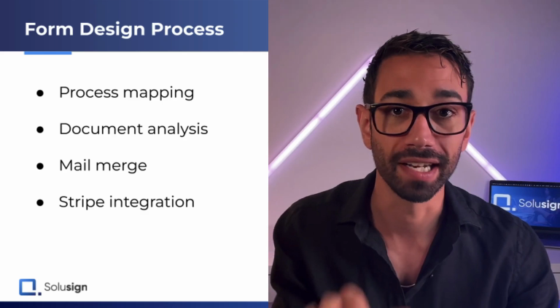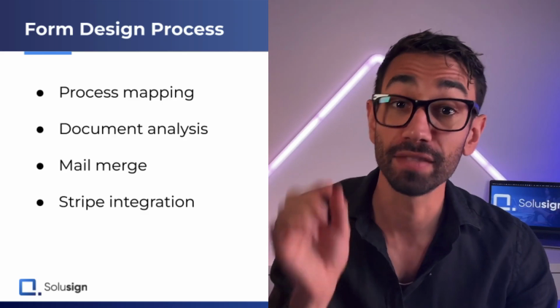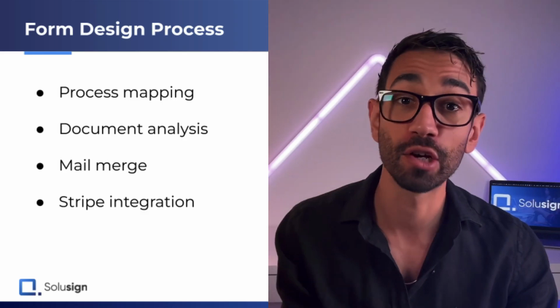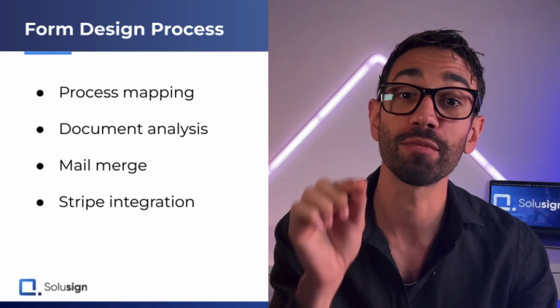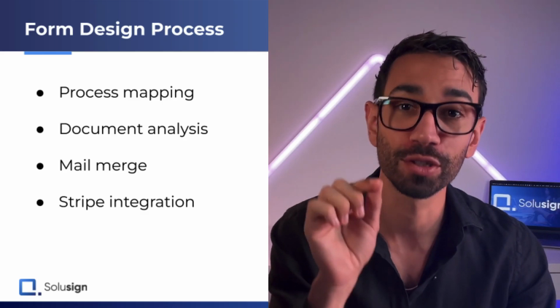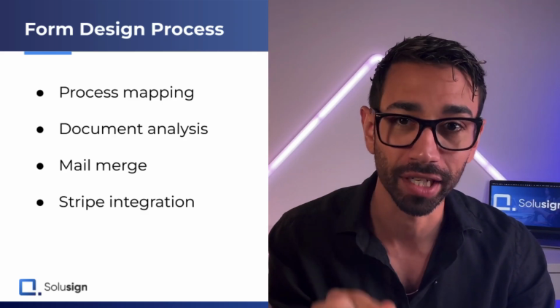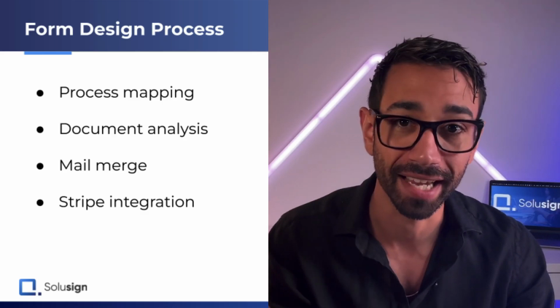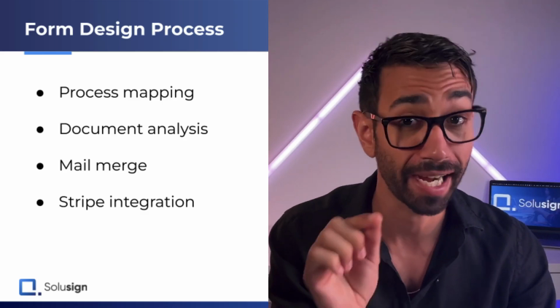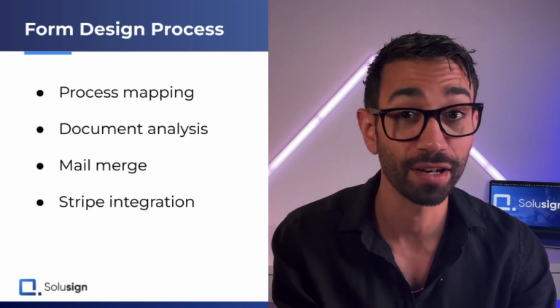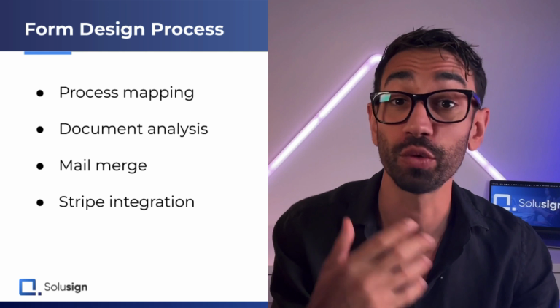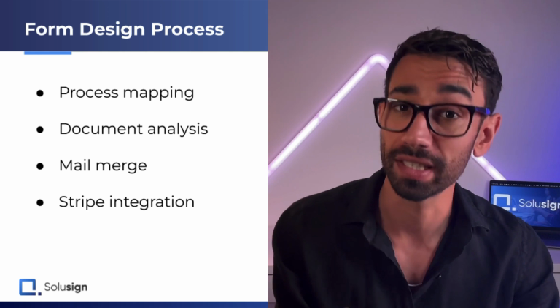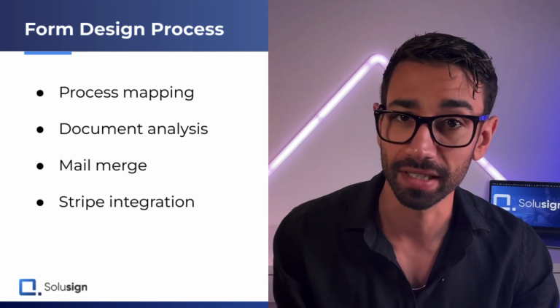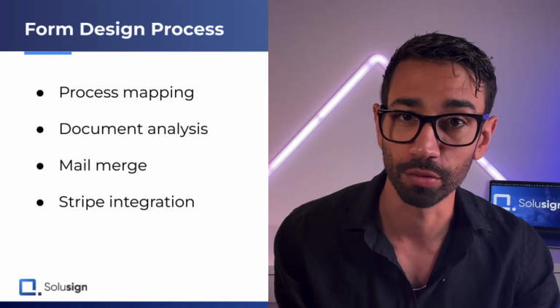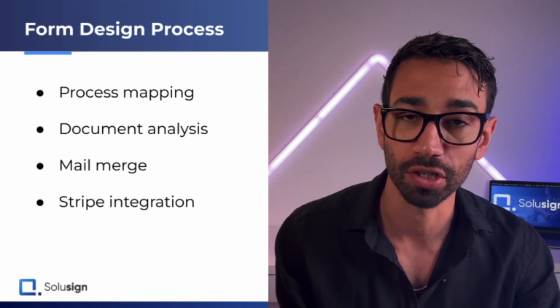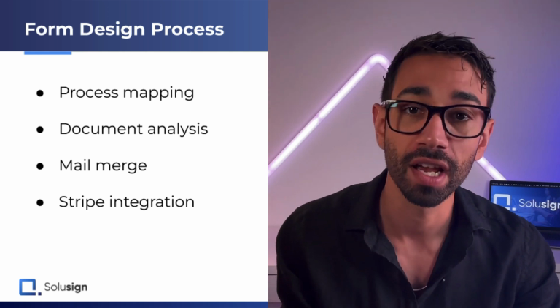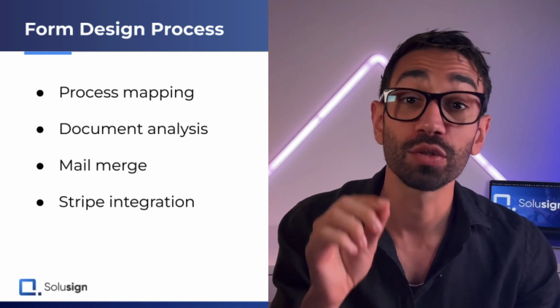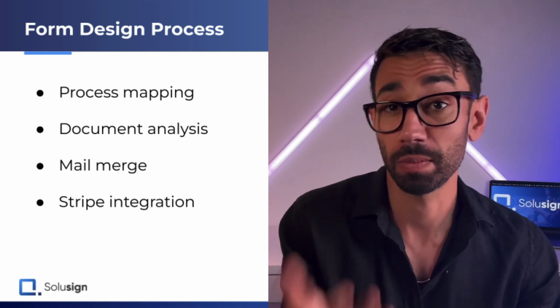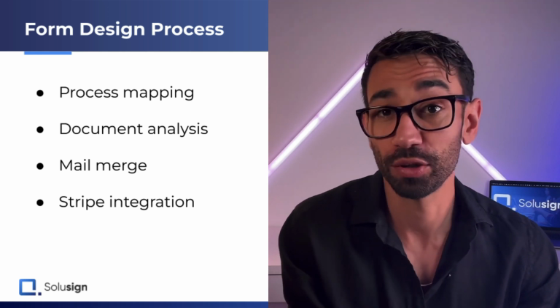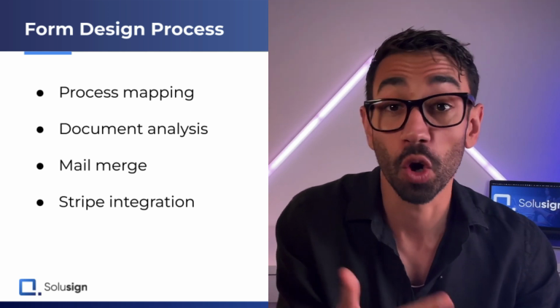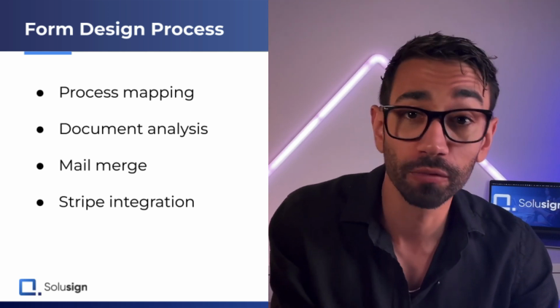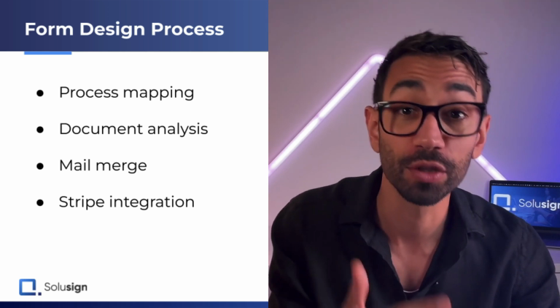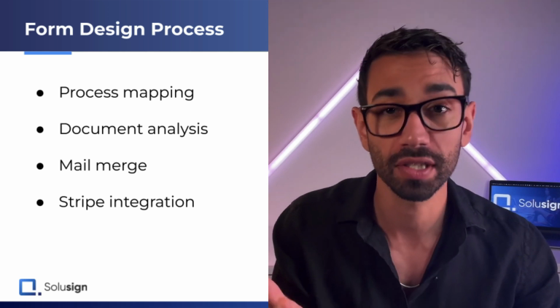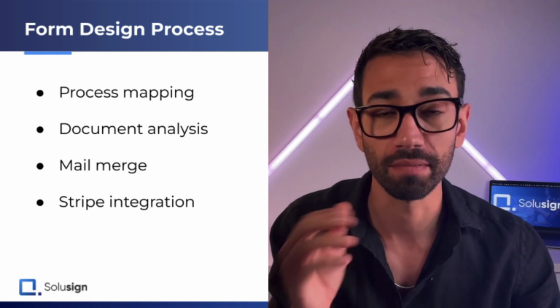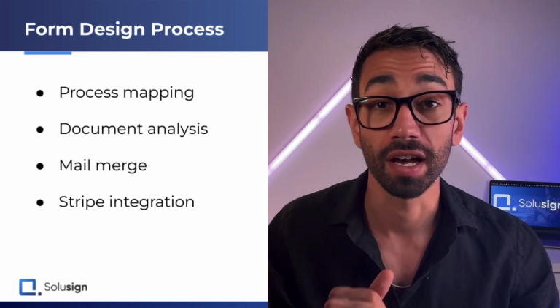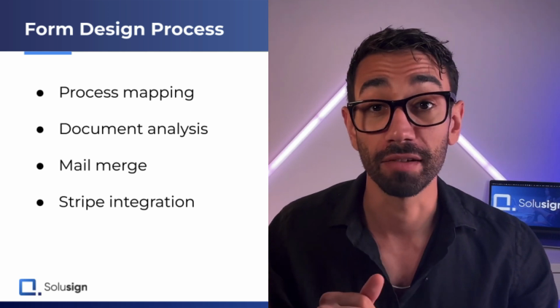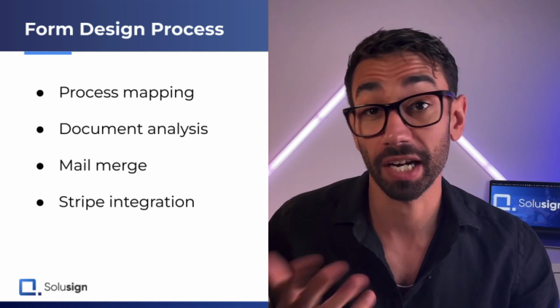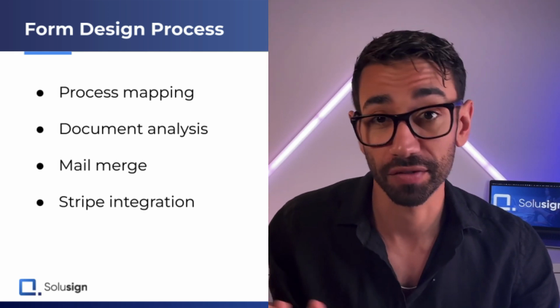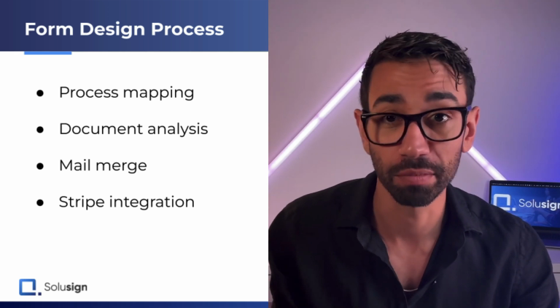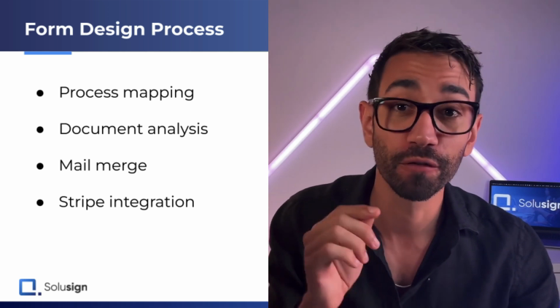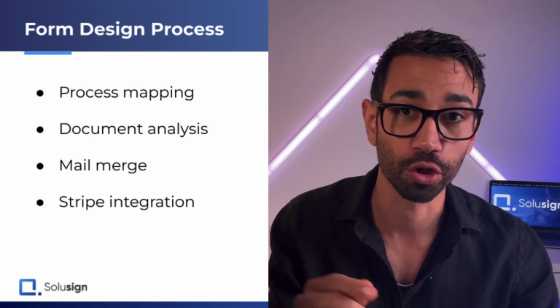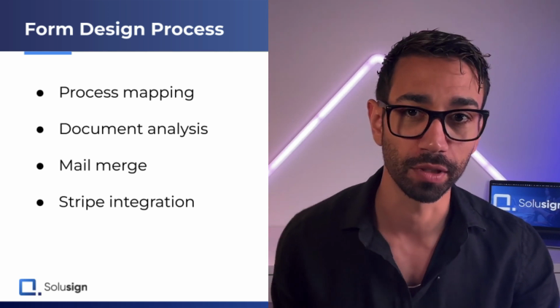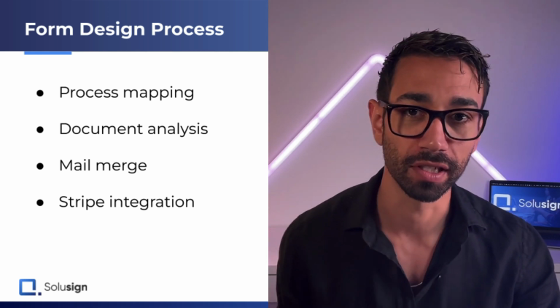In this video, I'm going to break down how we designed this automation to inspire you to hopefully do the same kind of setup for your business.